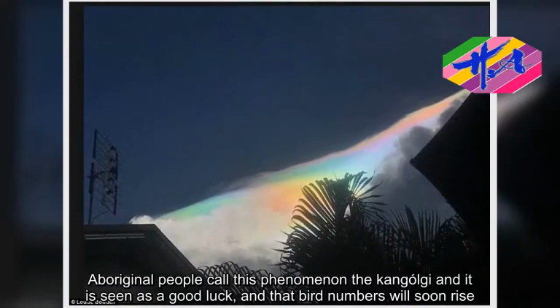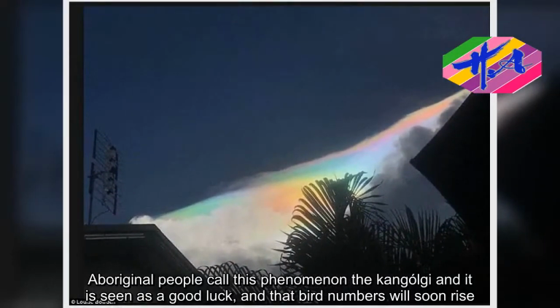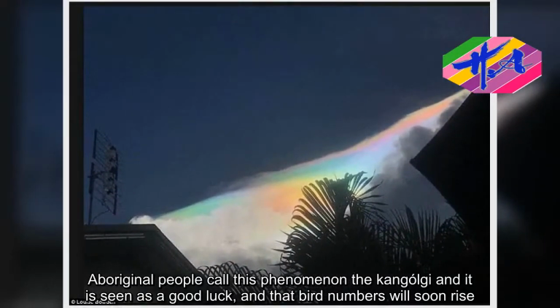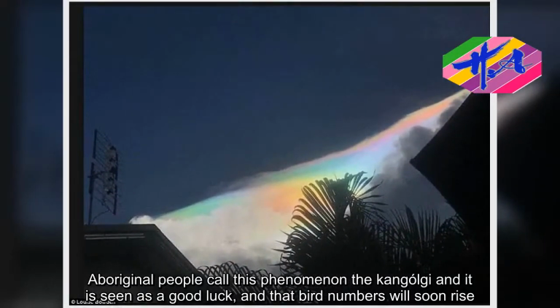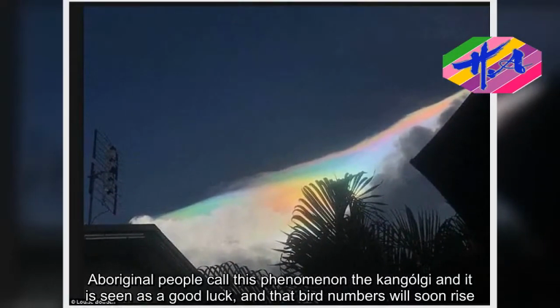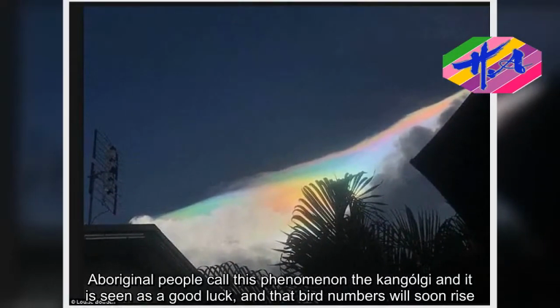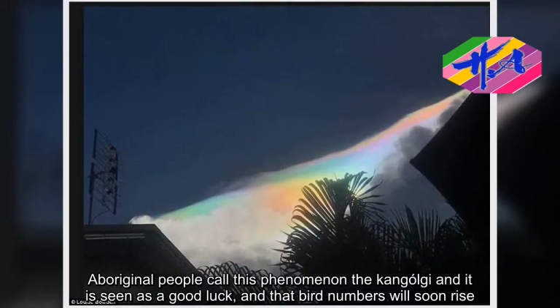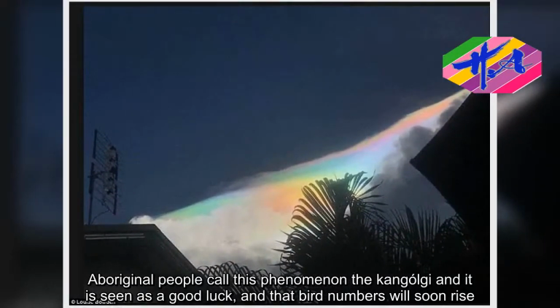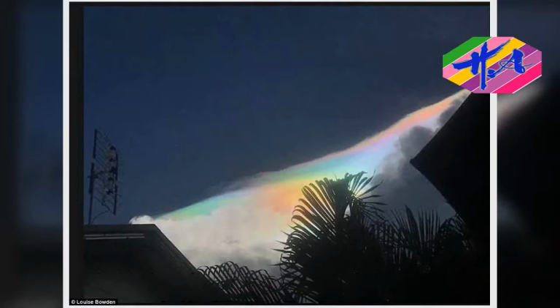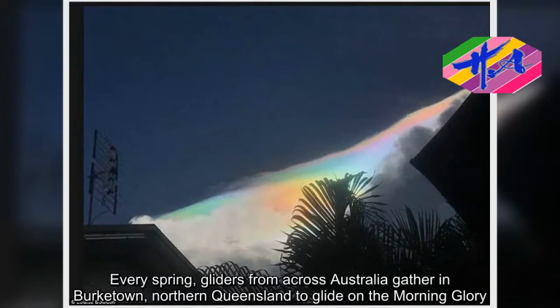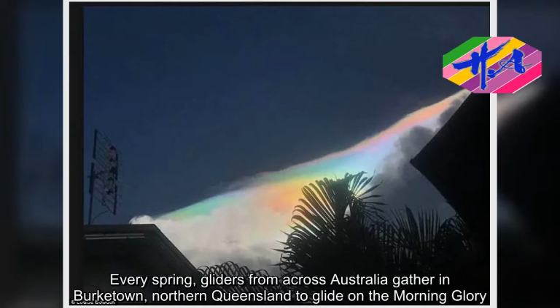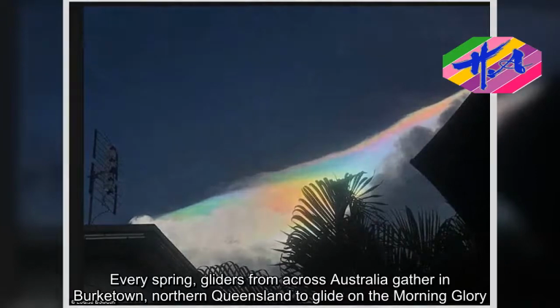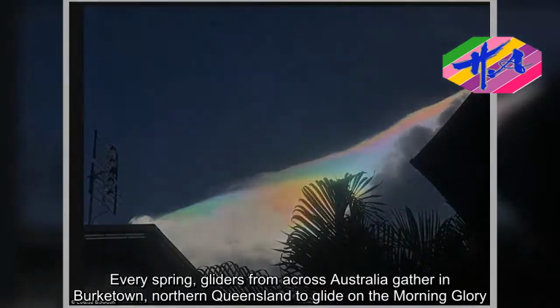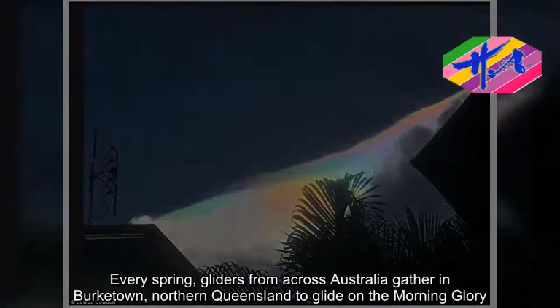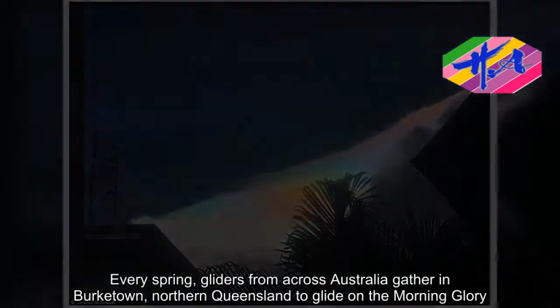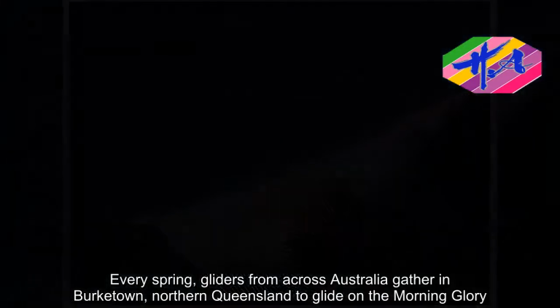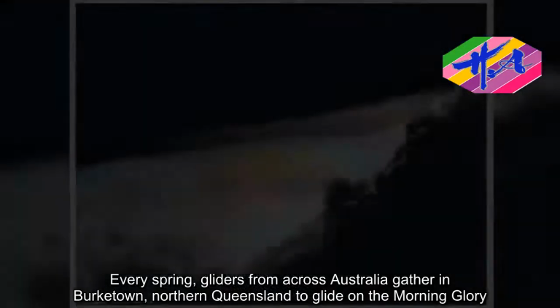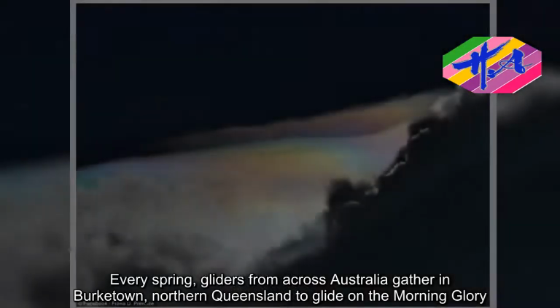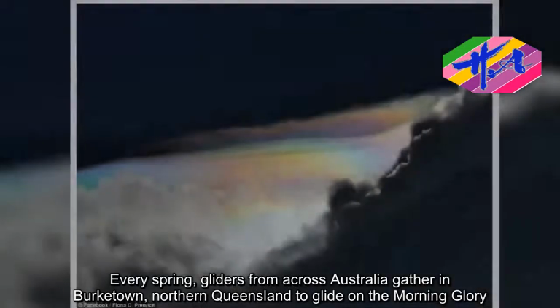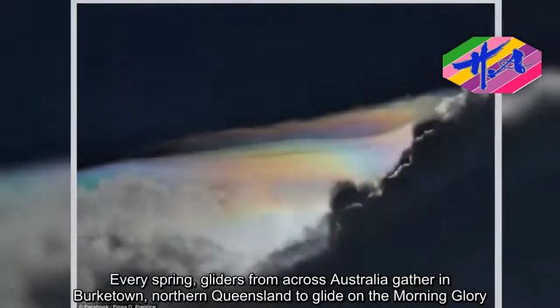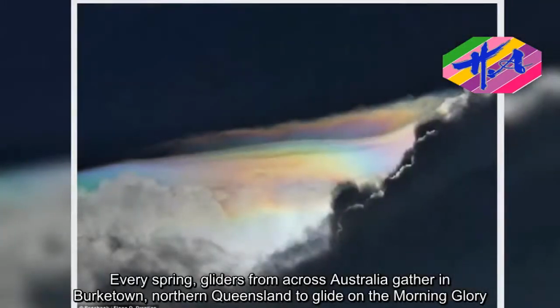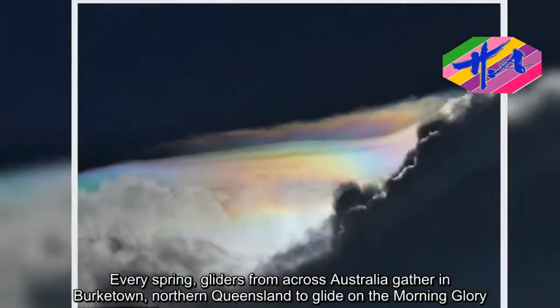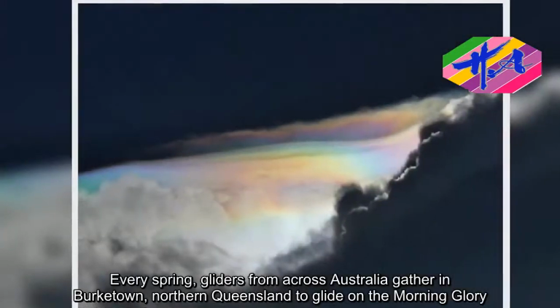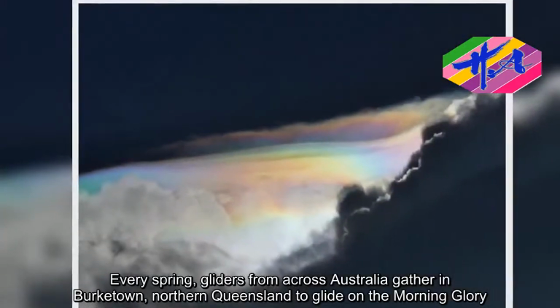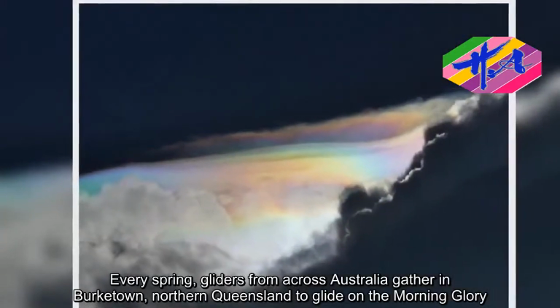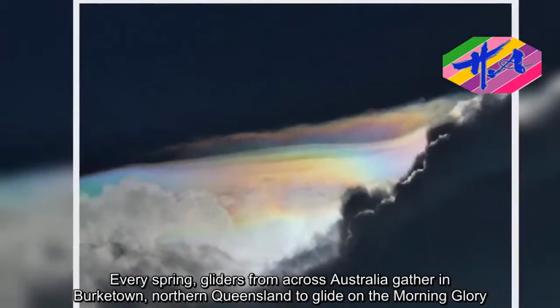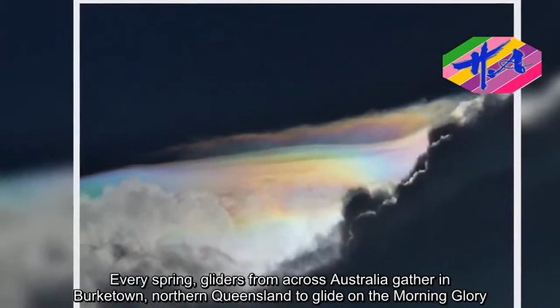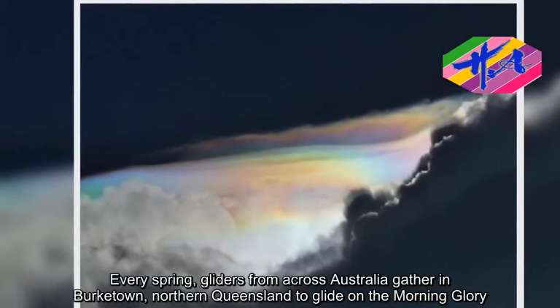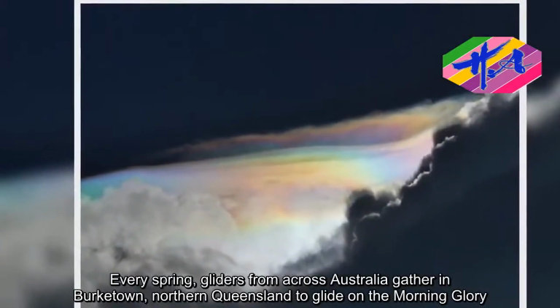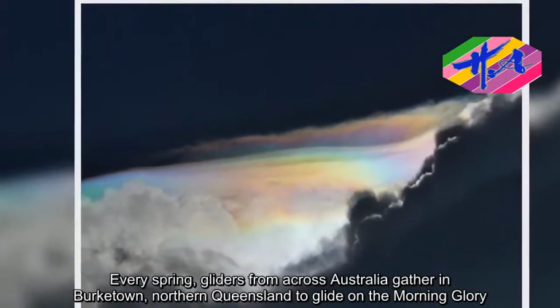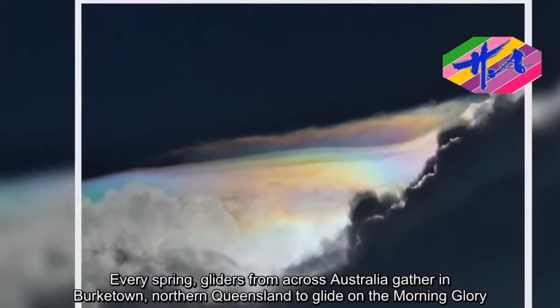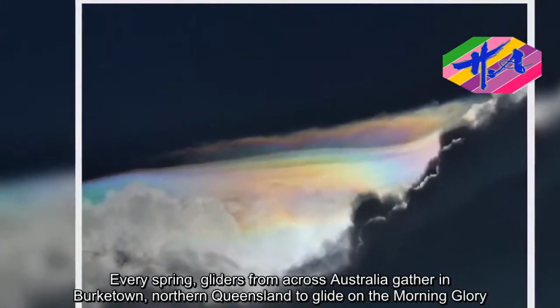Every spring, gliders from across Australia gather in Burktown, Northern Queensland to glide on the Morning Glory.